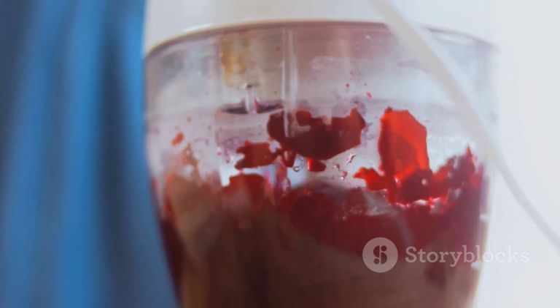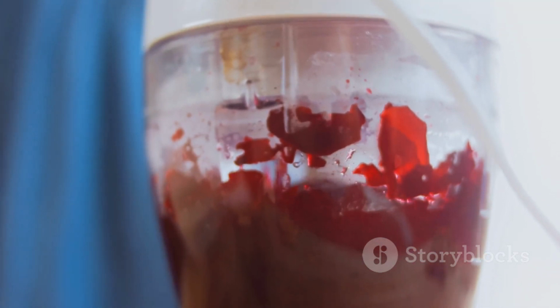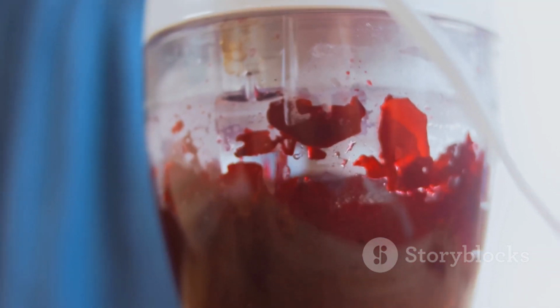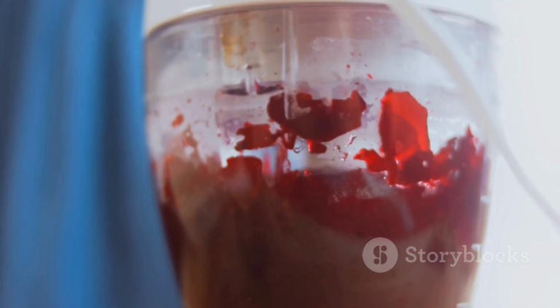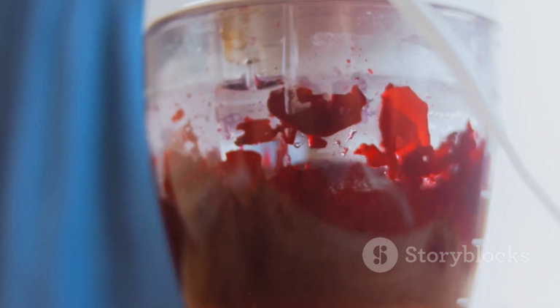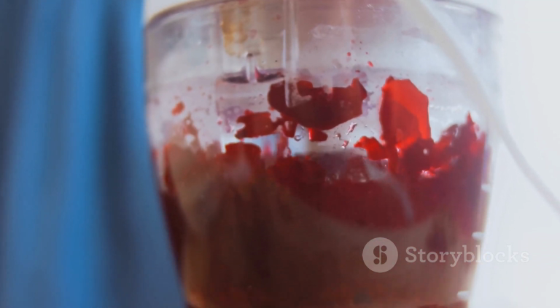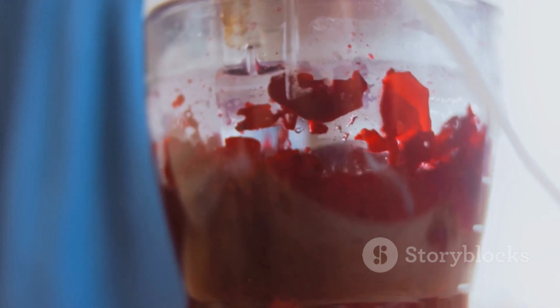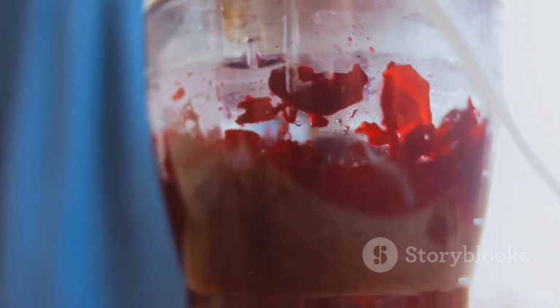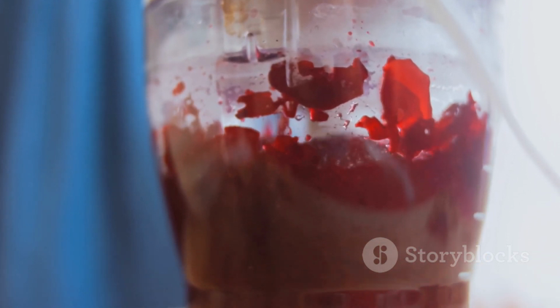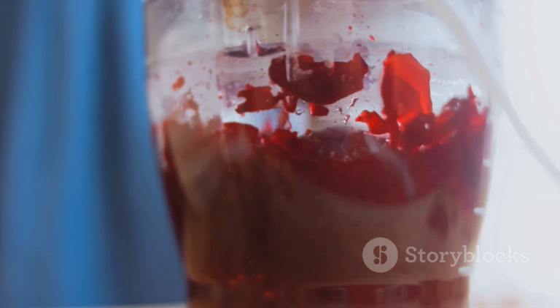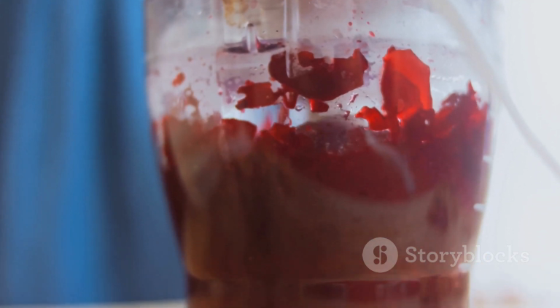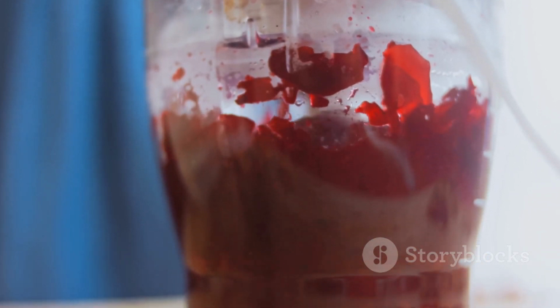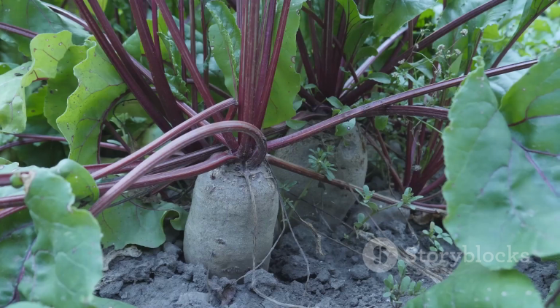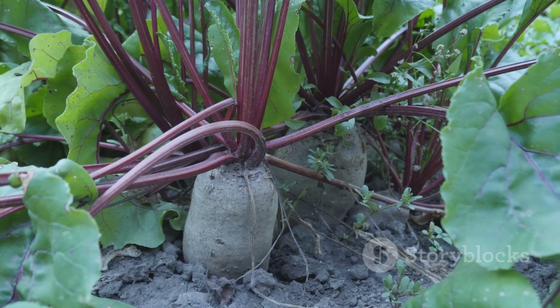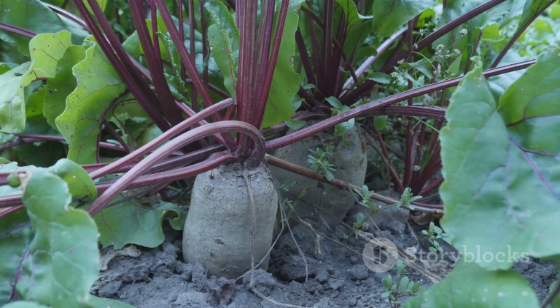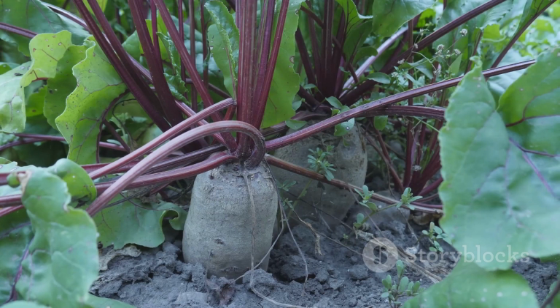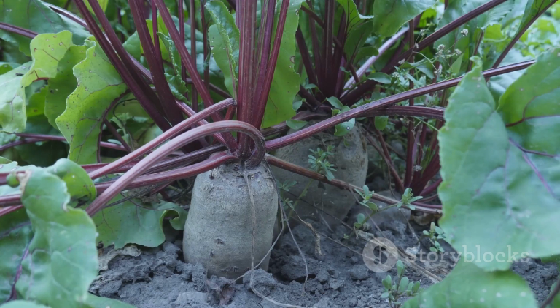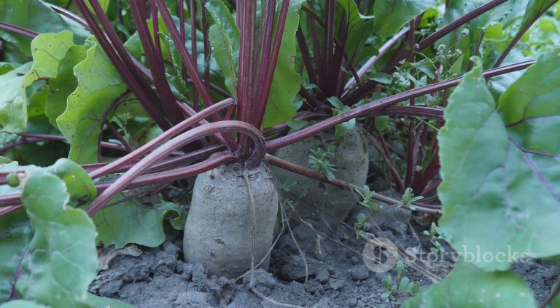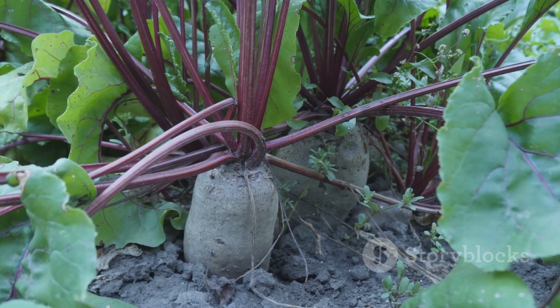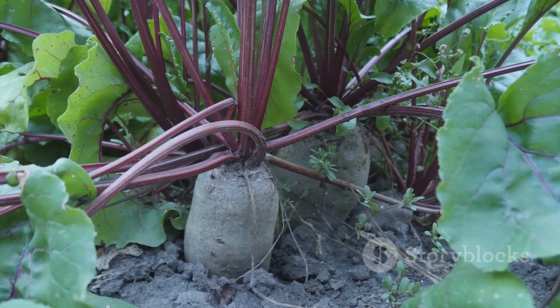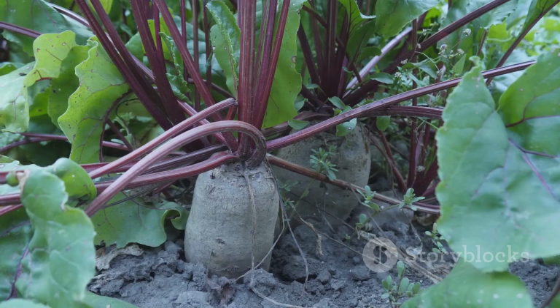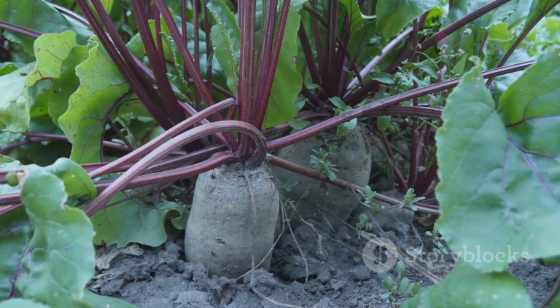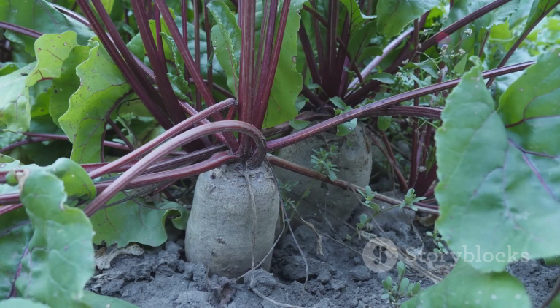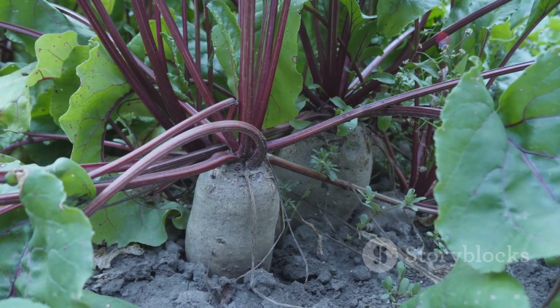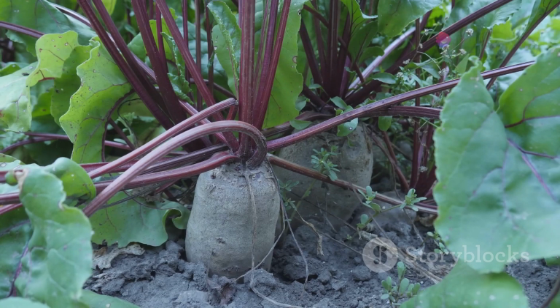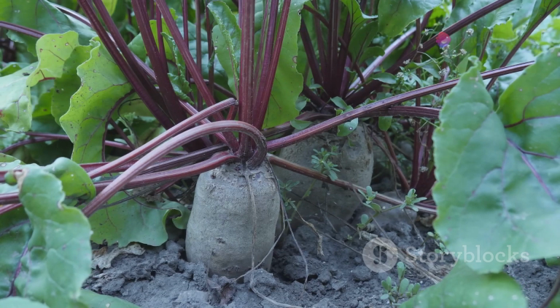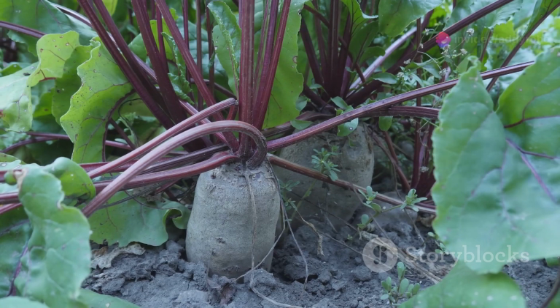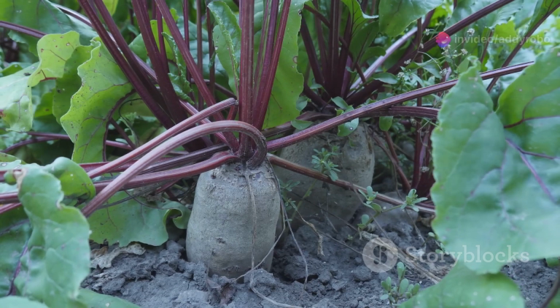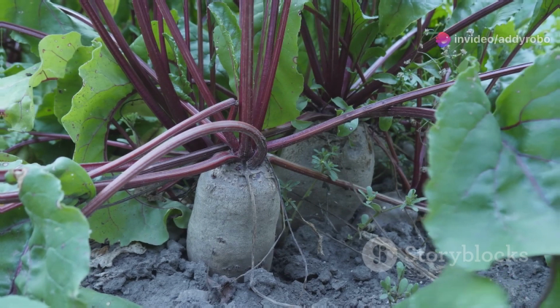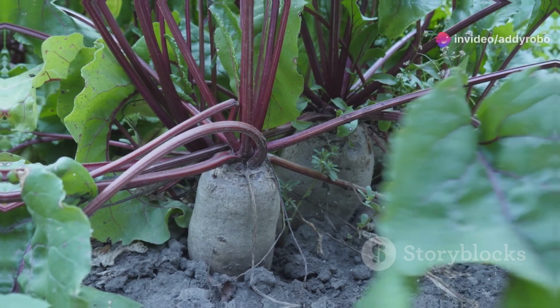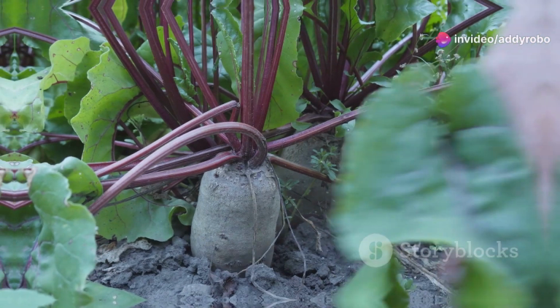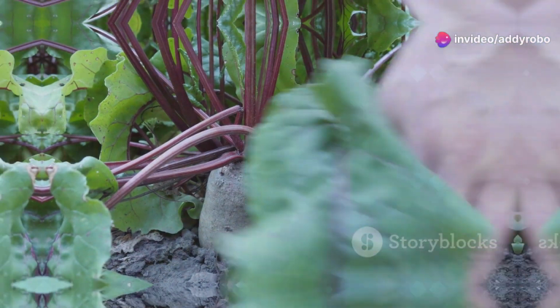You can enjoy beets in various ways — raw, roasted, or even as beet juice. Adding them to salads or smoothies is a simple and delicious way to reap their benefits. Studies have shown that beetroot juice can significantly improve blood flow to the legs, so next time you're at the grocery store, don't forget to pick up some beets.